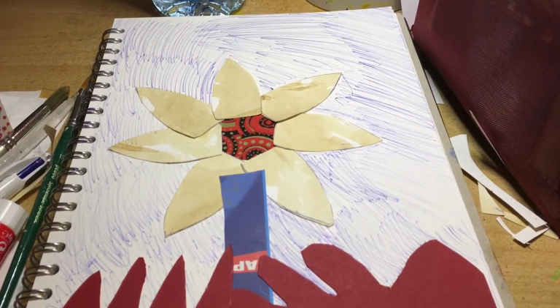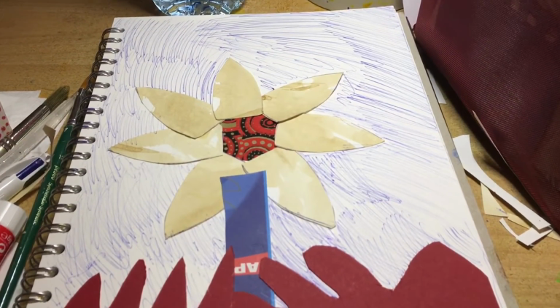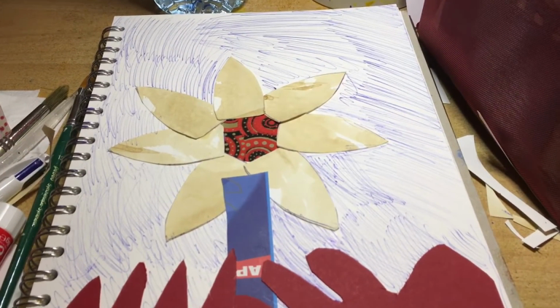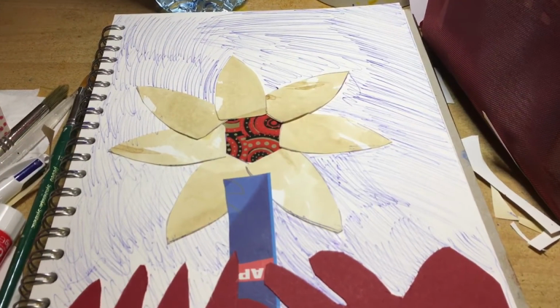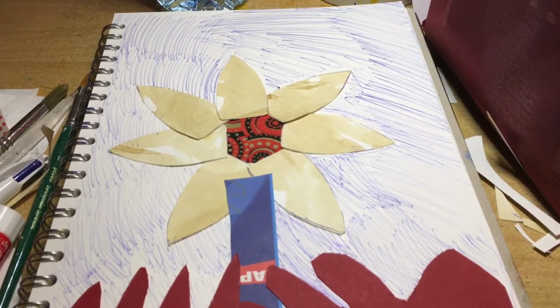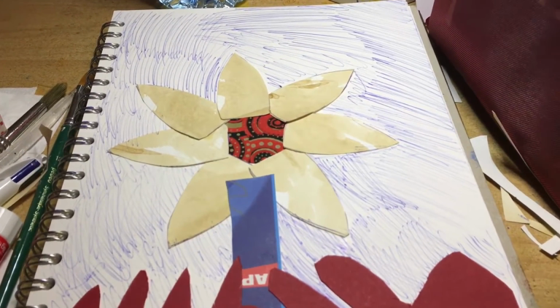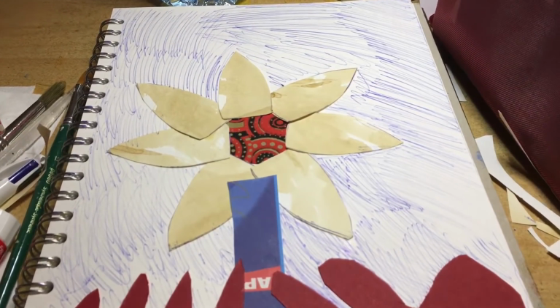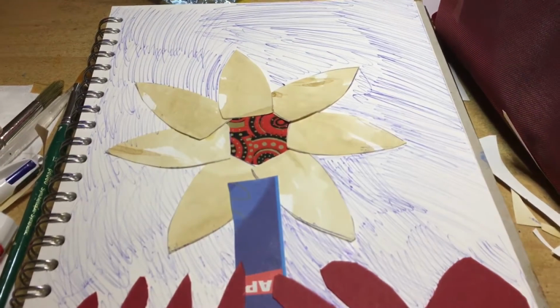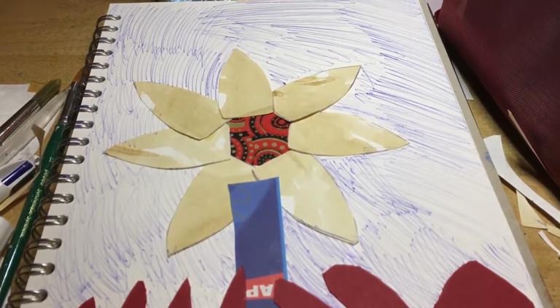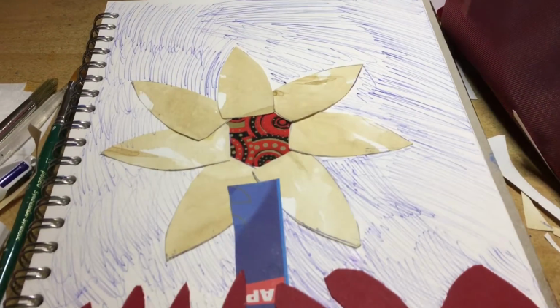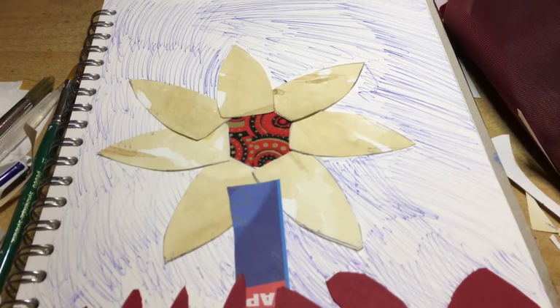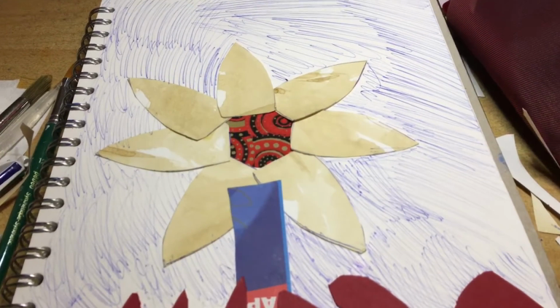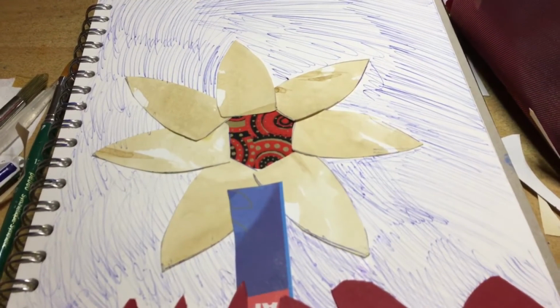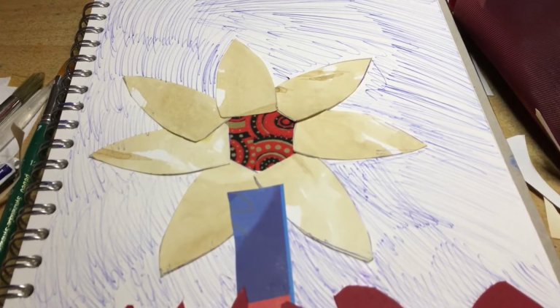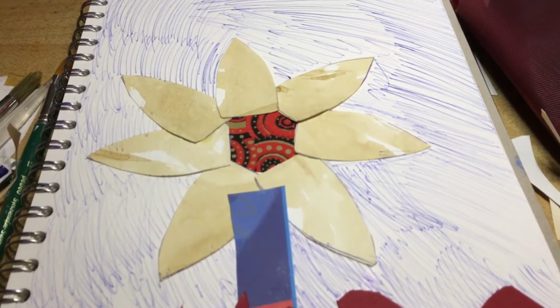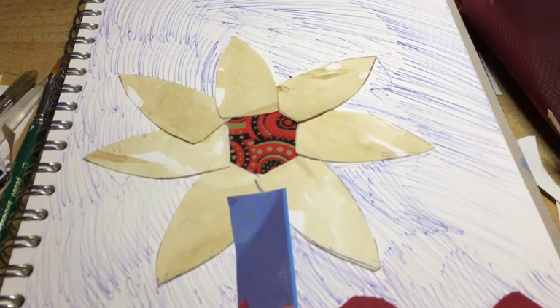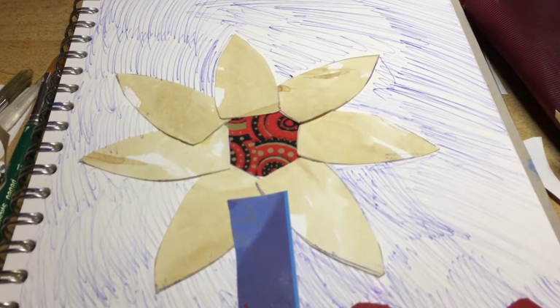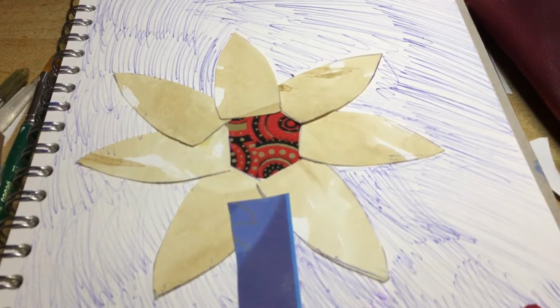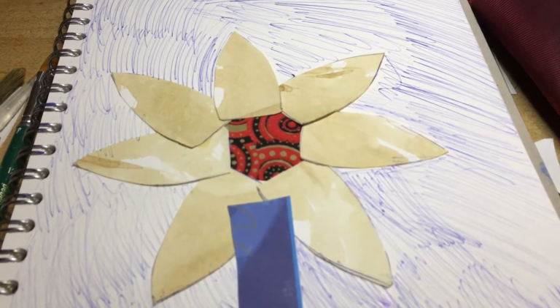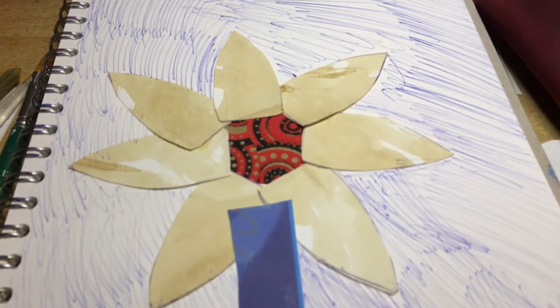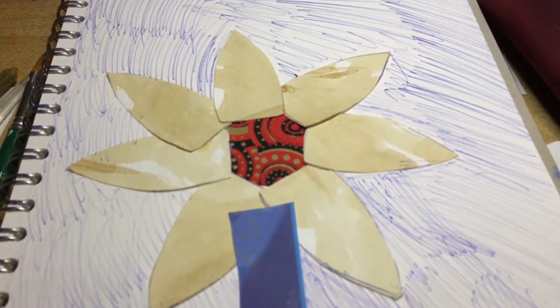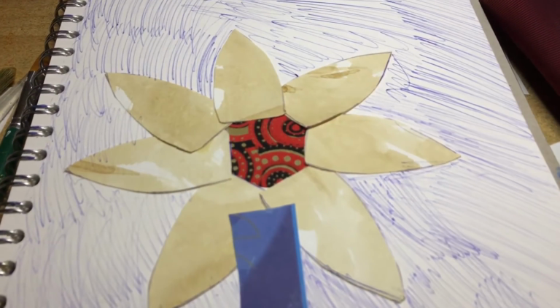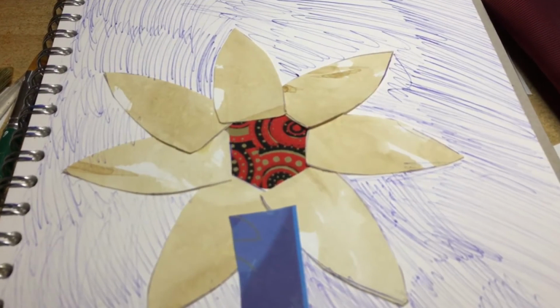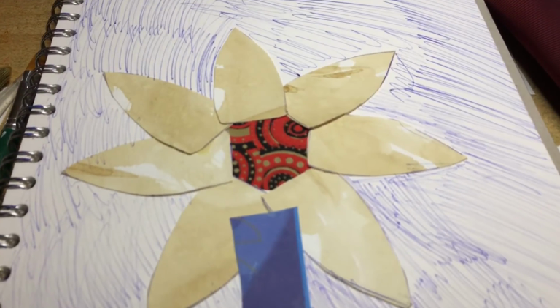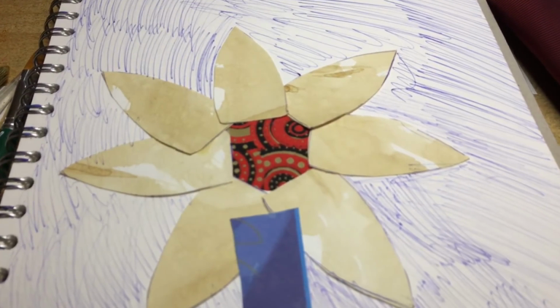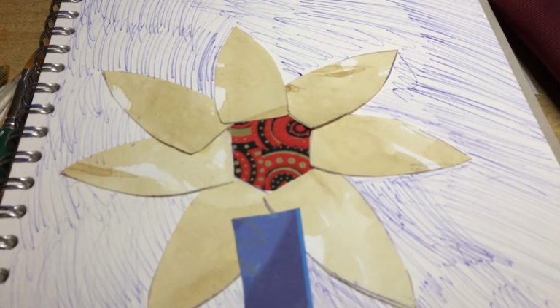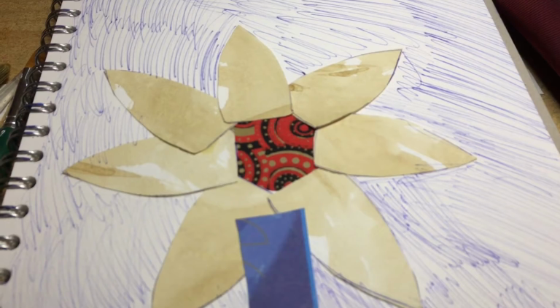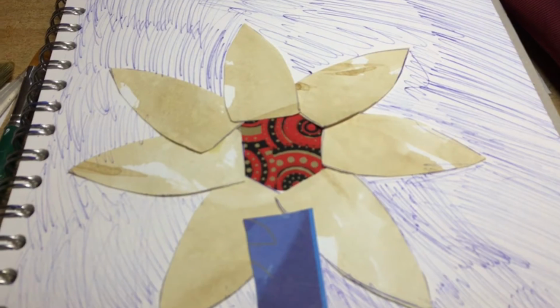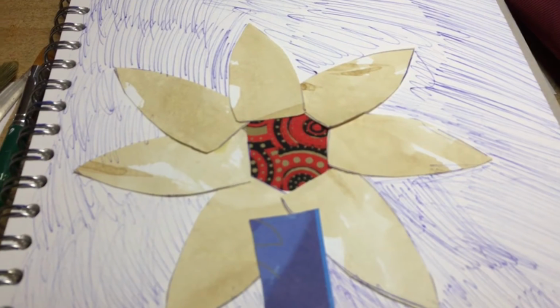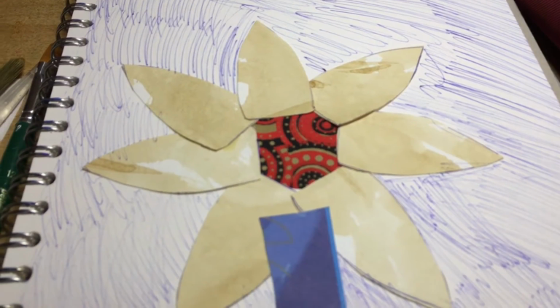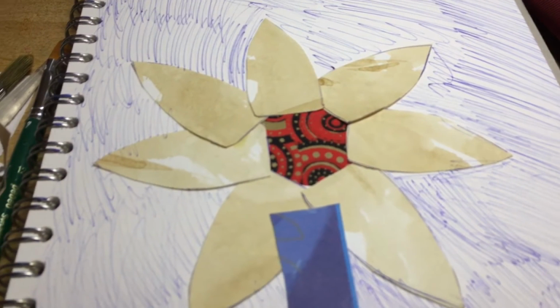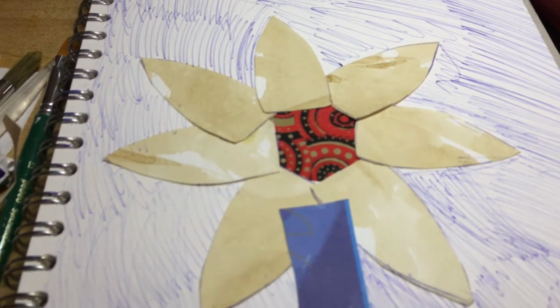I scribbled some blue biro in the background to add some energy and texture.